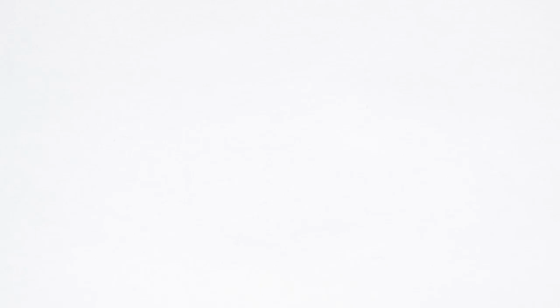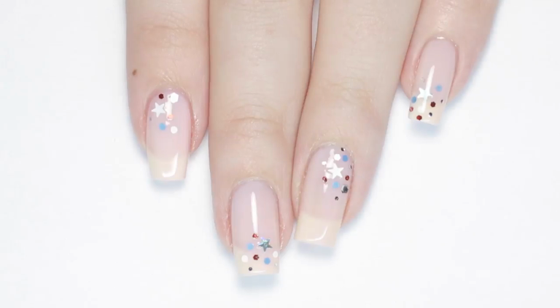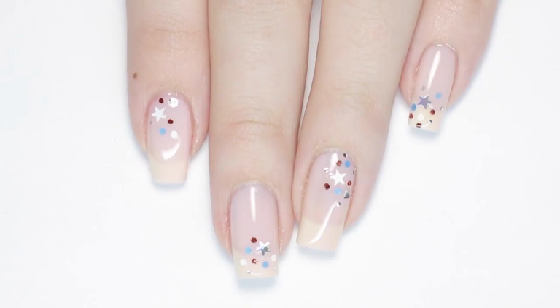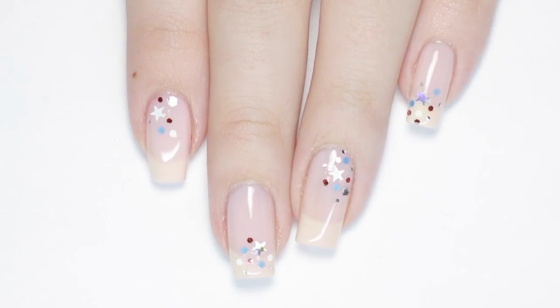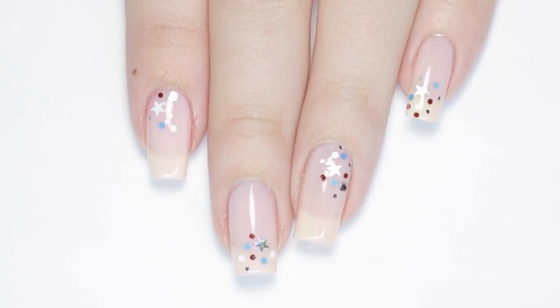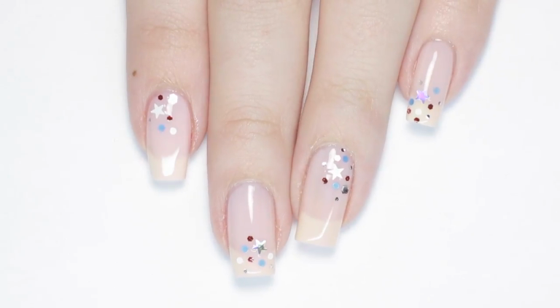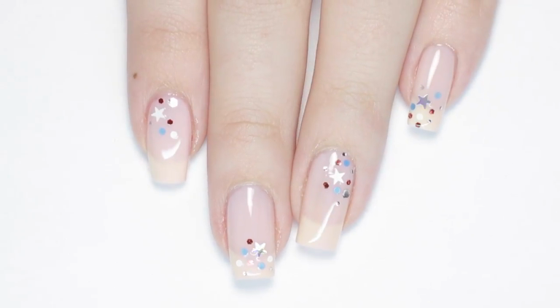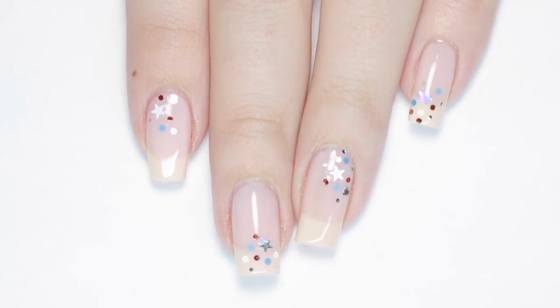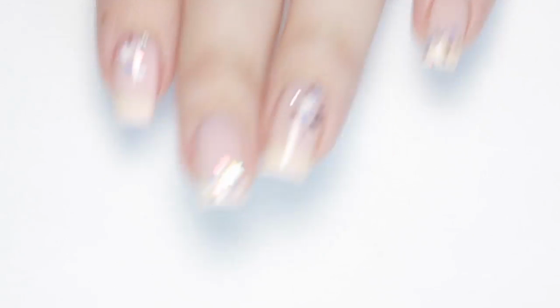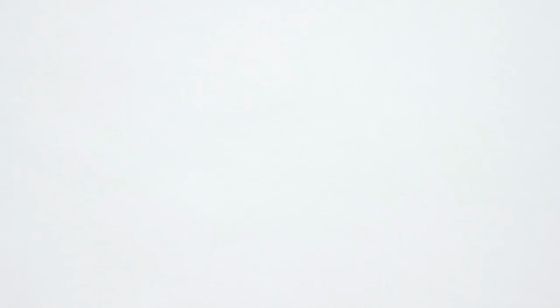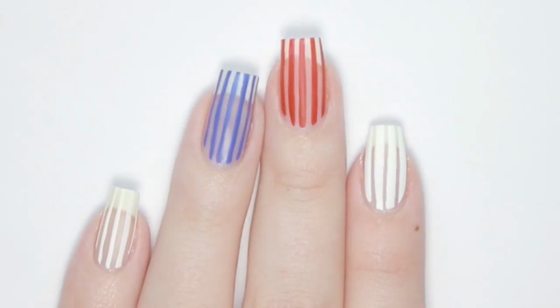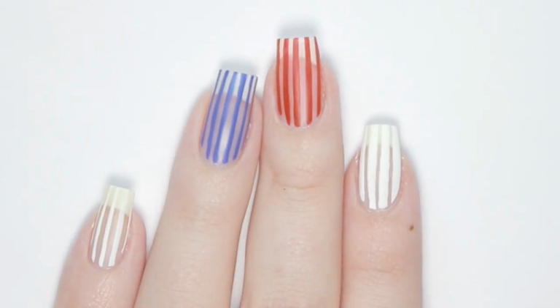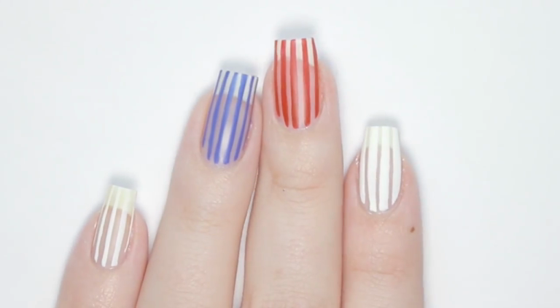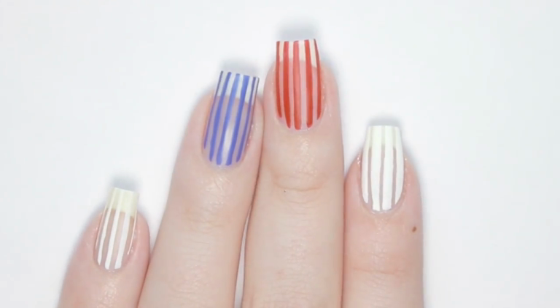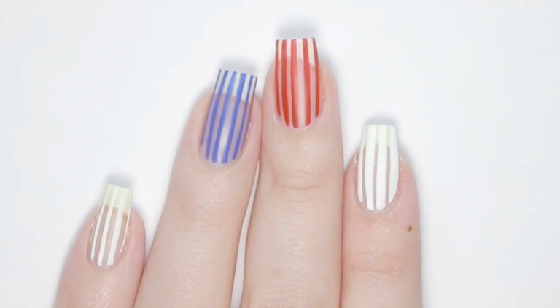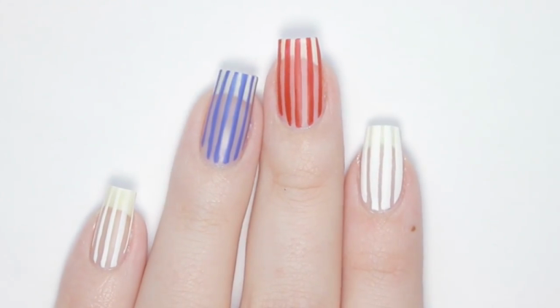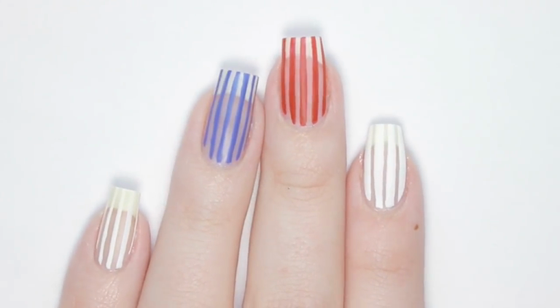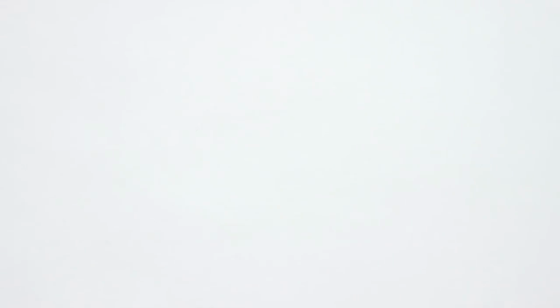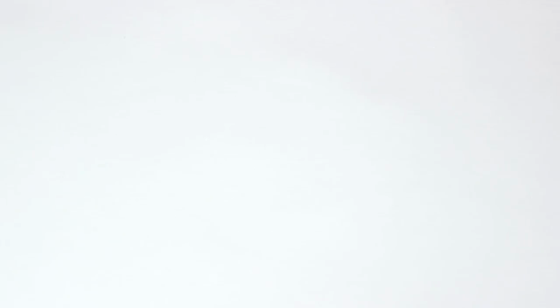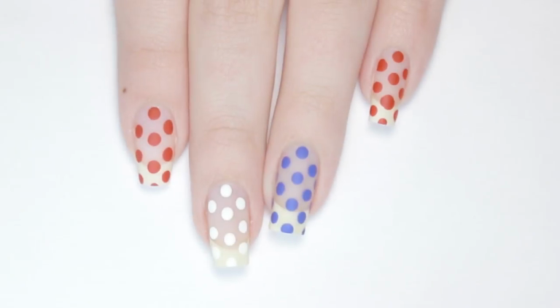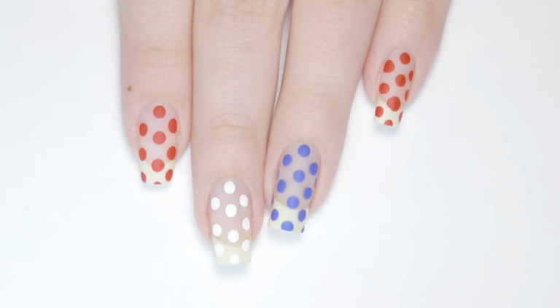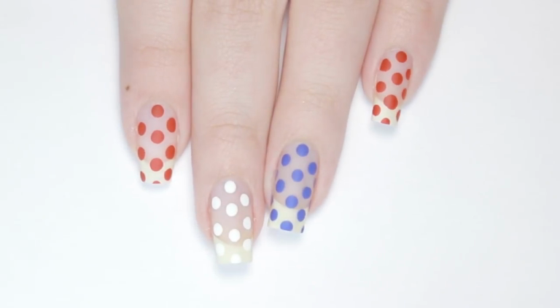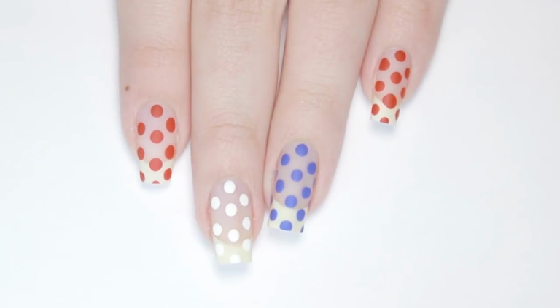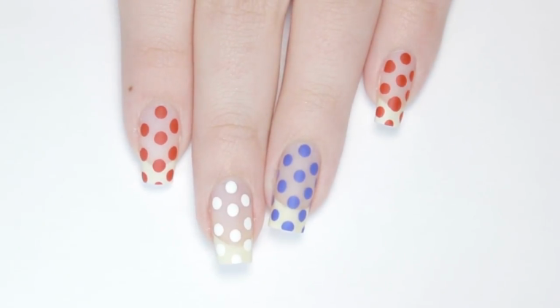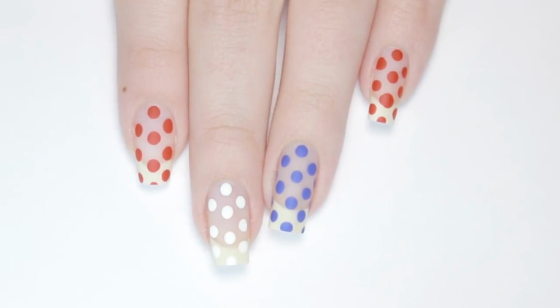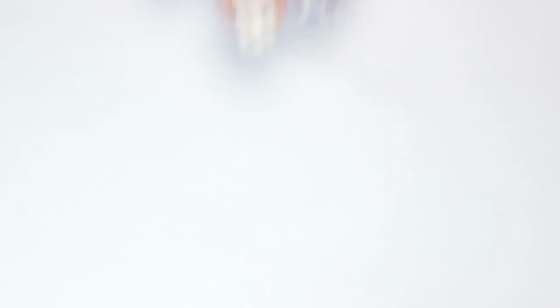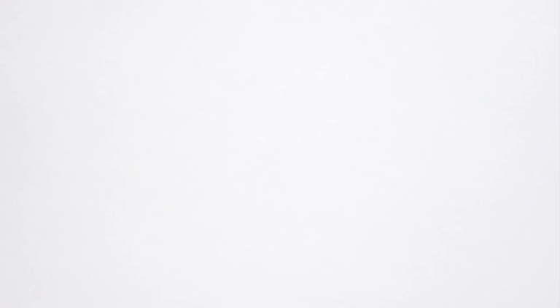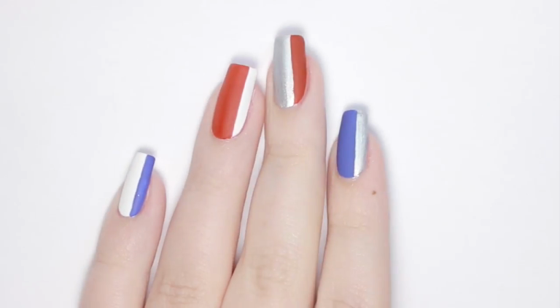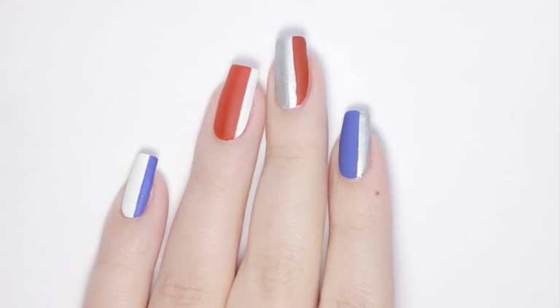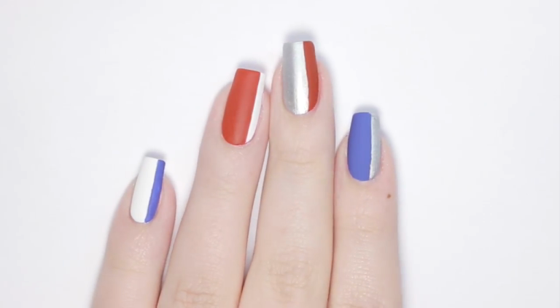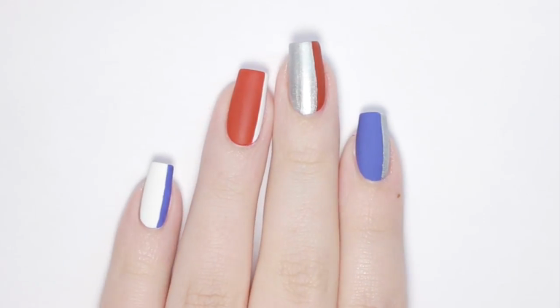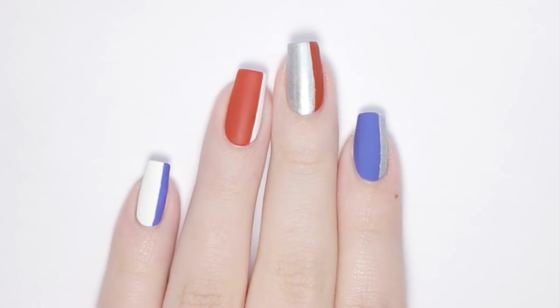My last four minimal nail designs video went over super well, so in this video I'll be showing you four more designs that are 4th of July themed.